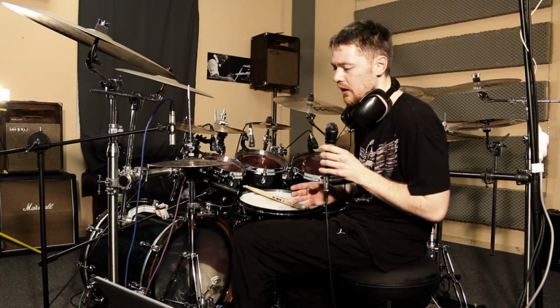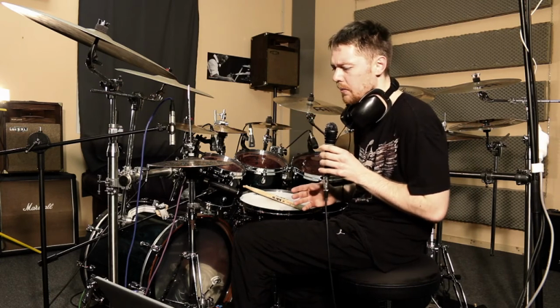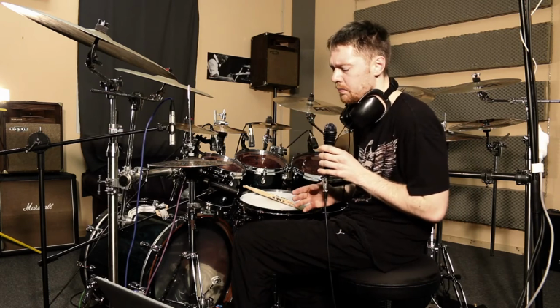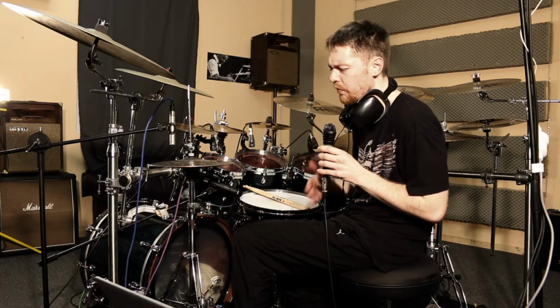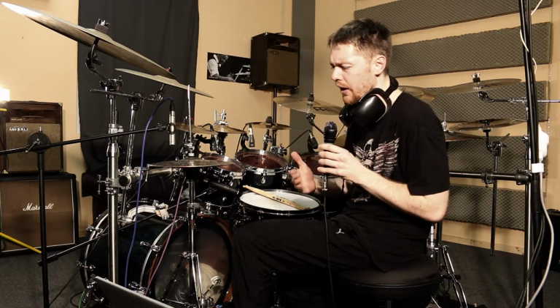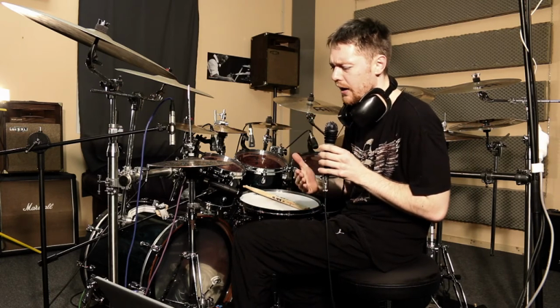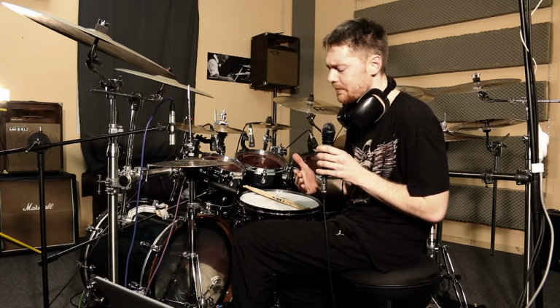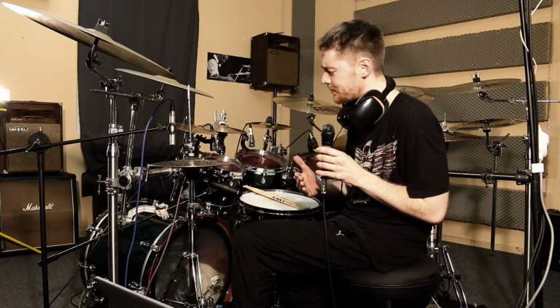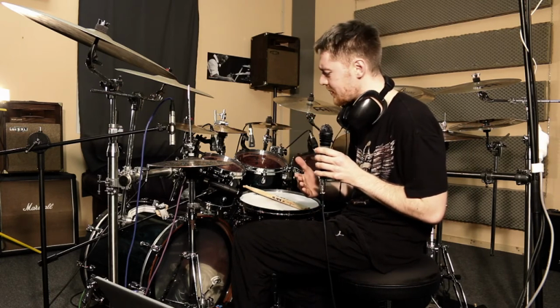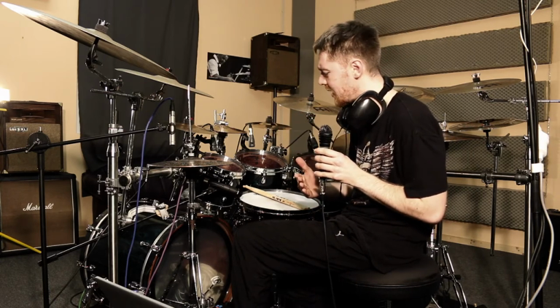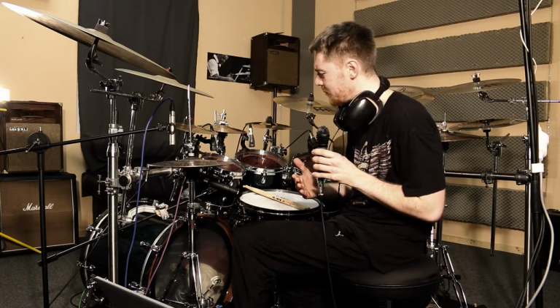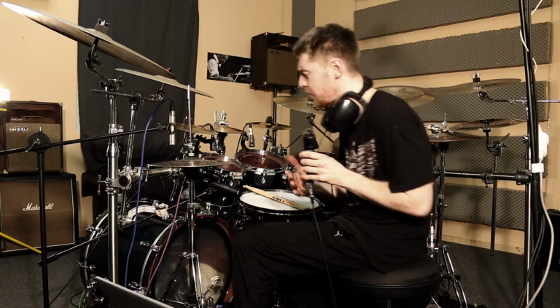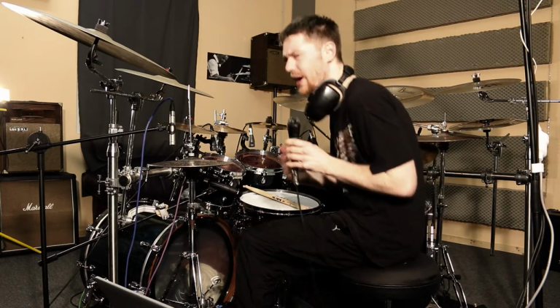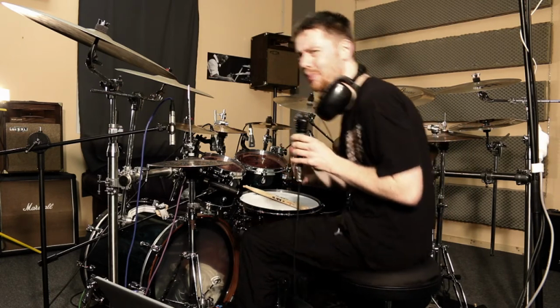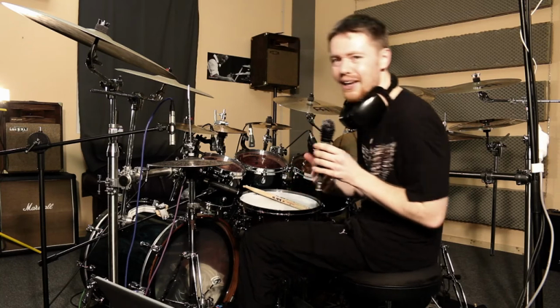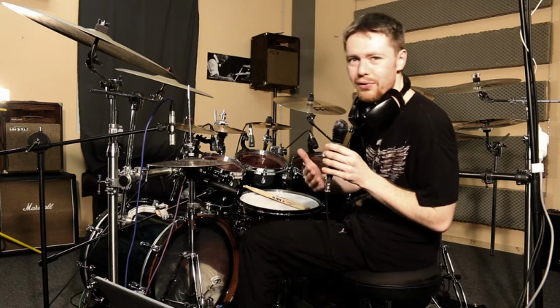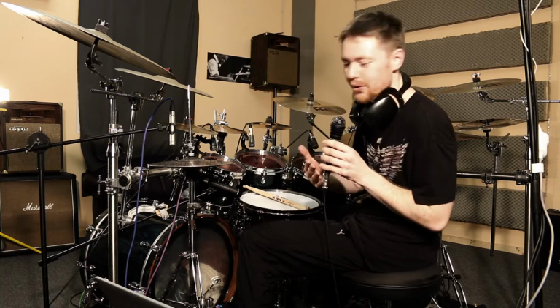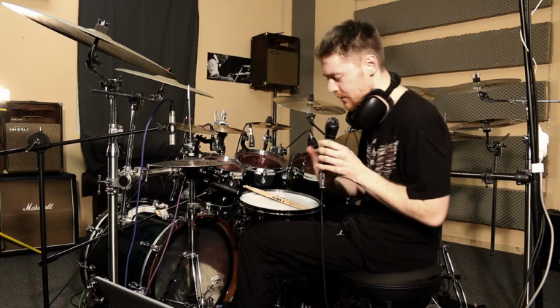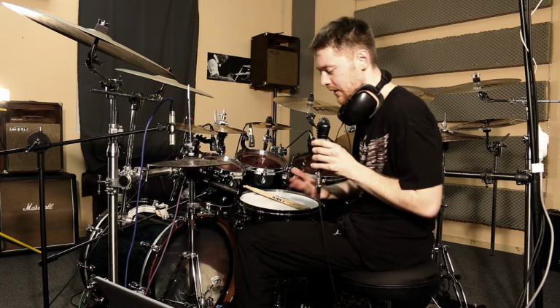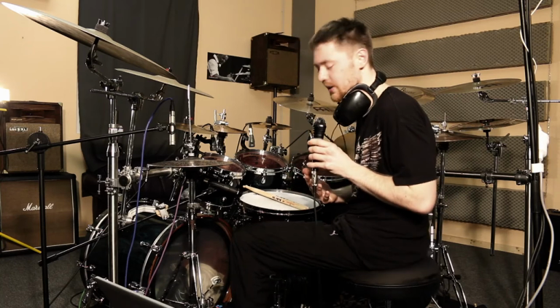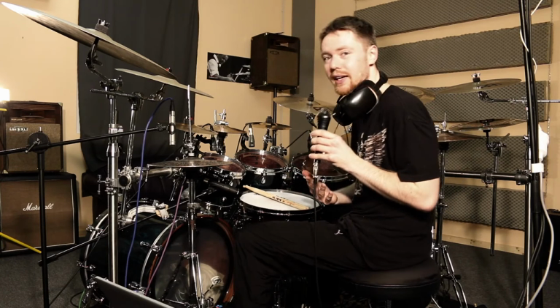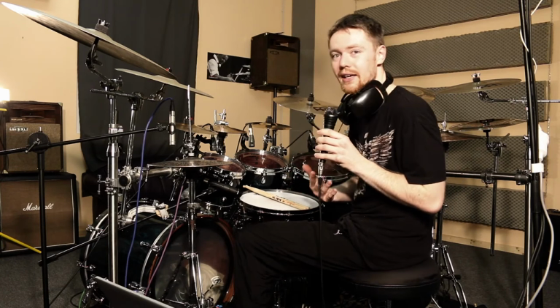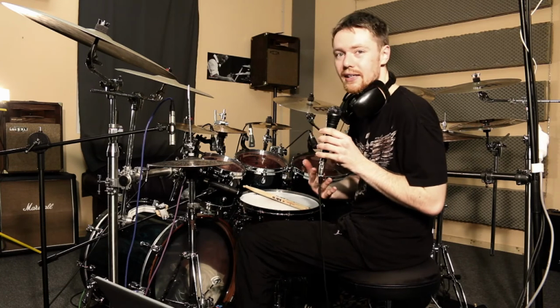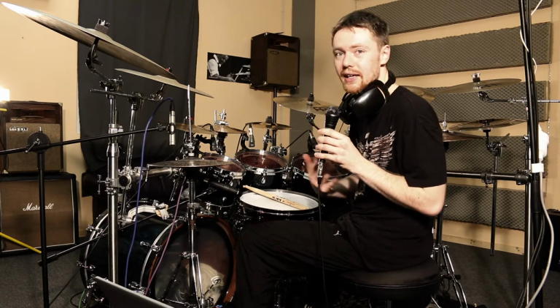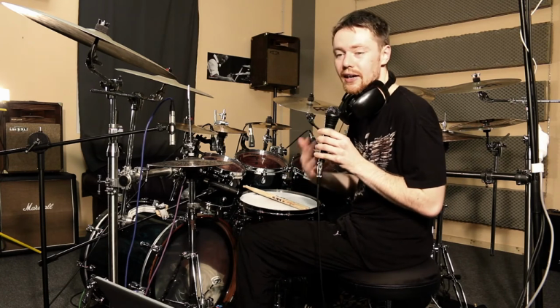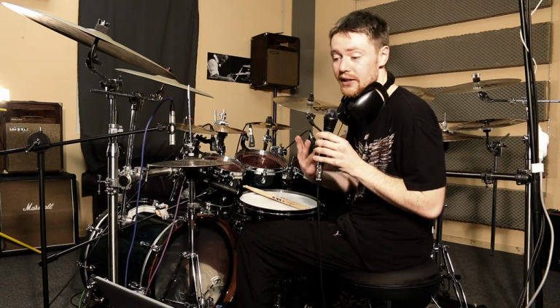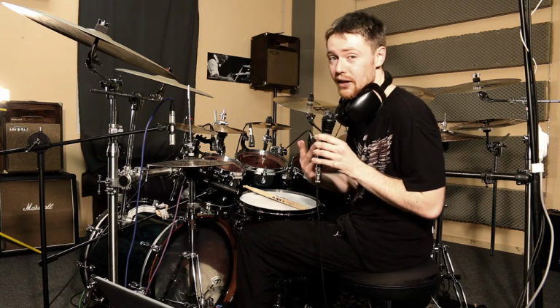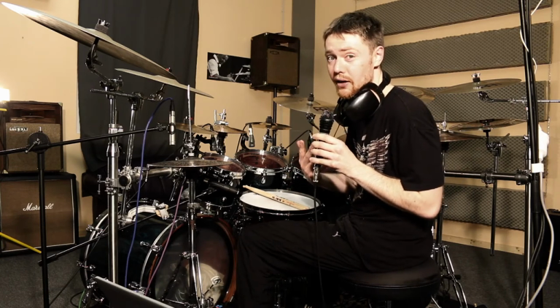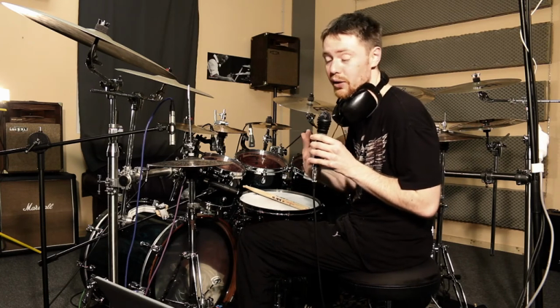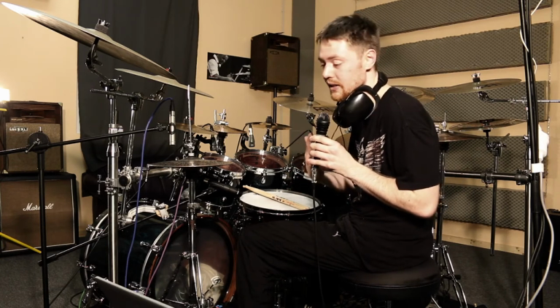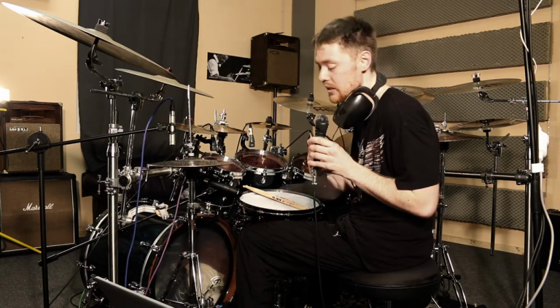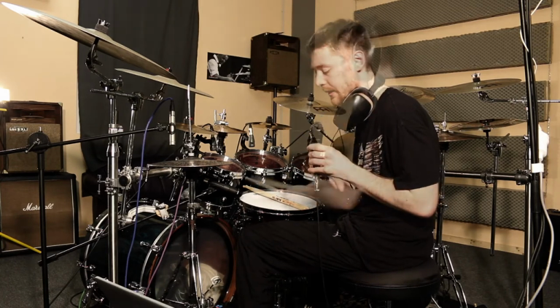I'd rather play it for you, so that you can get an idea what it sounds like.